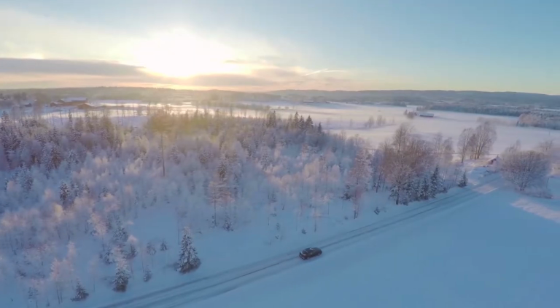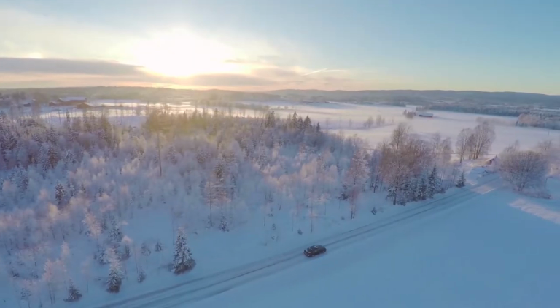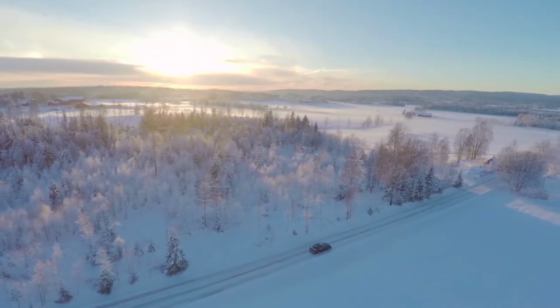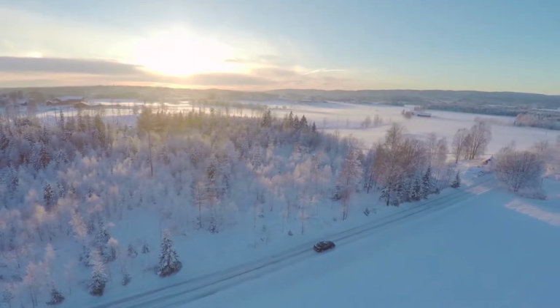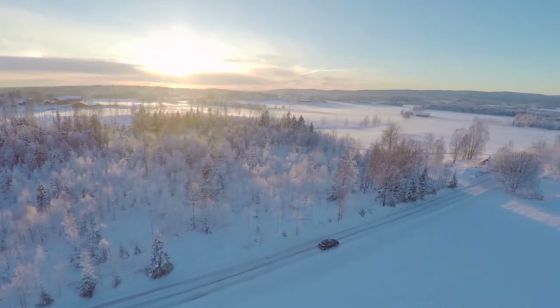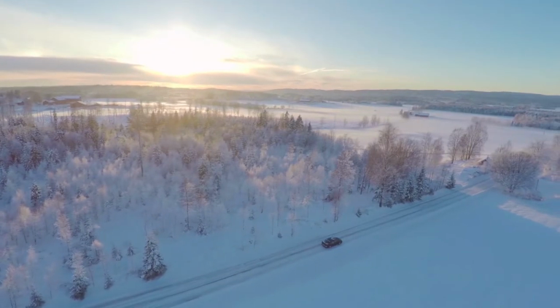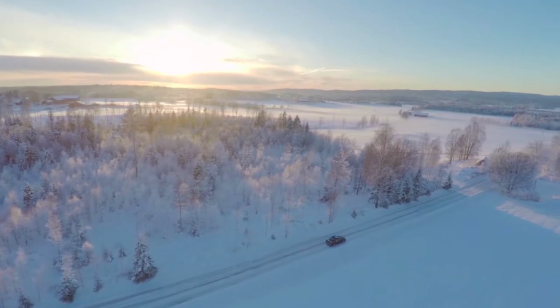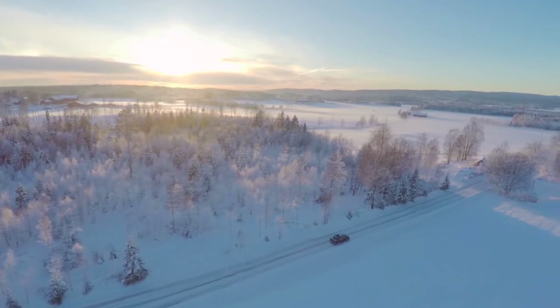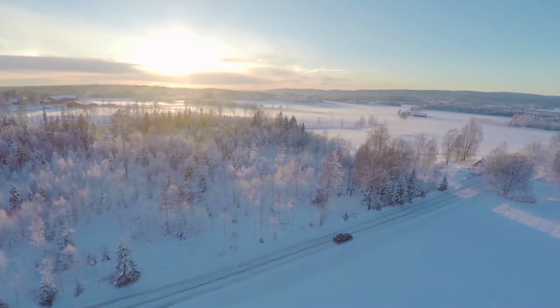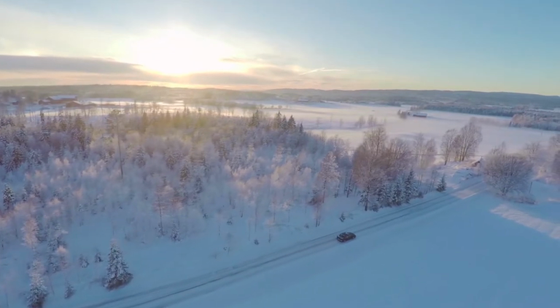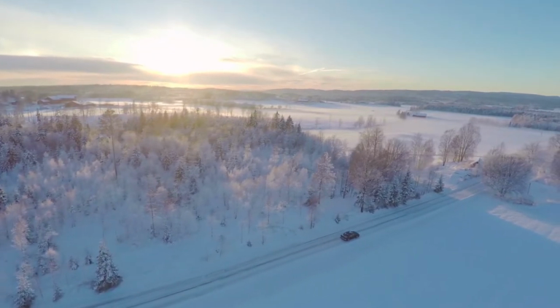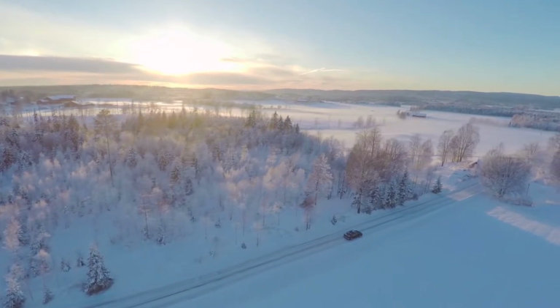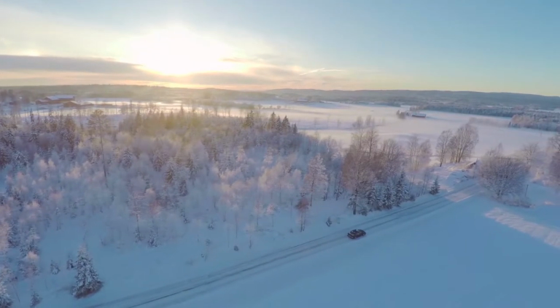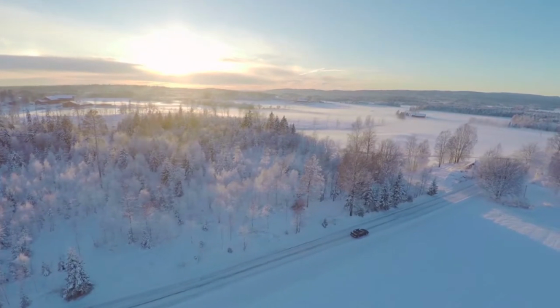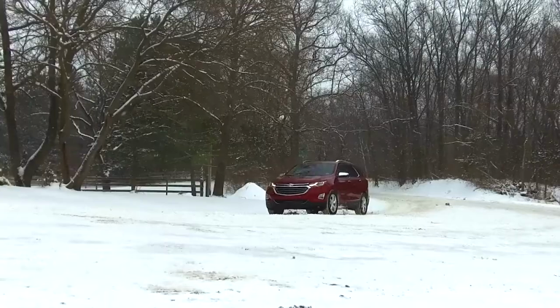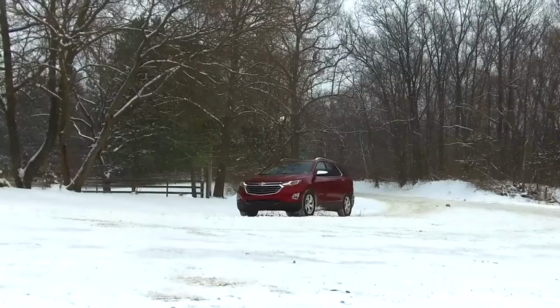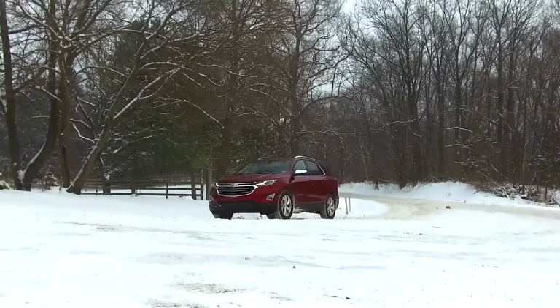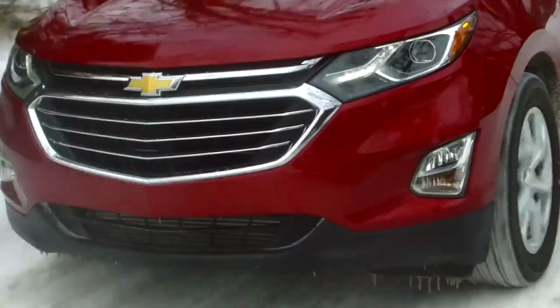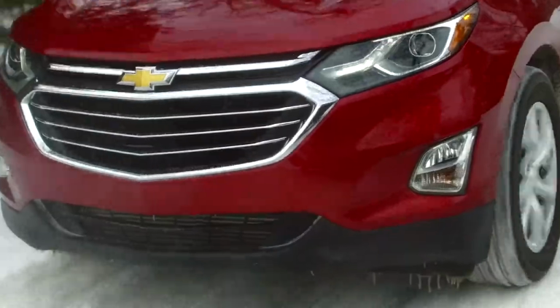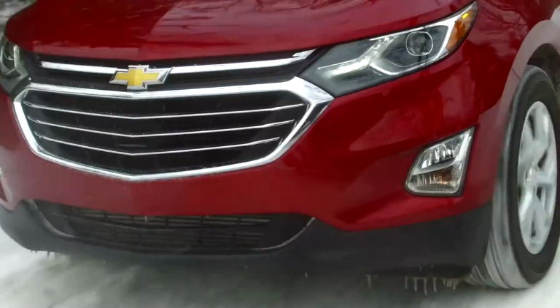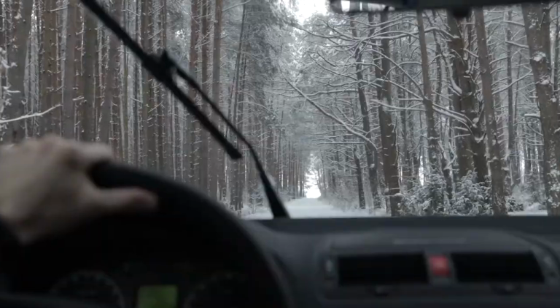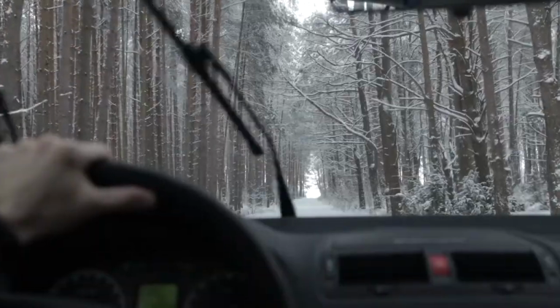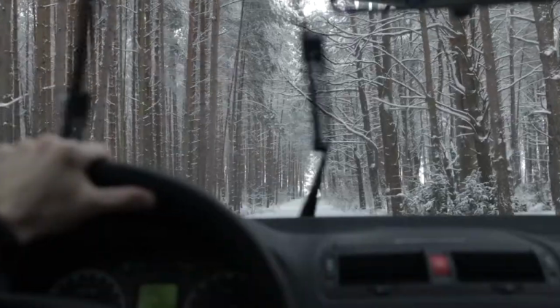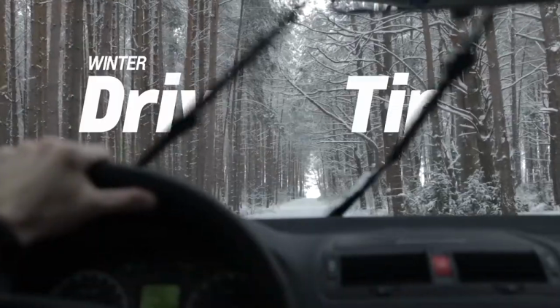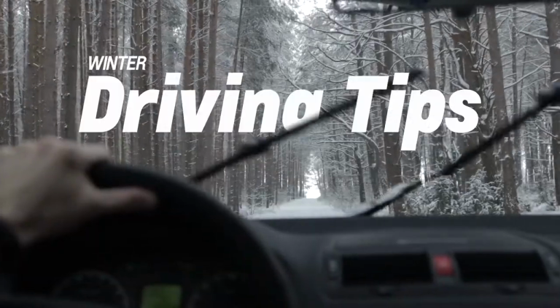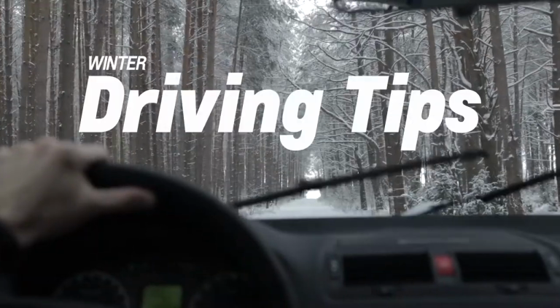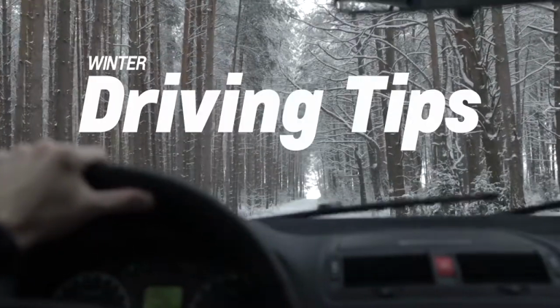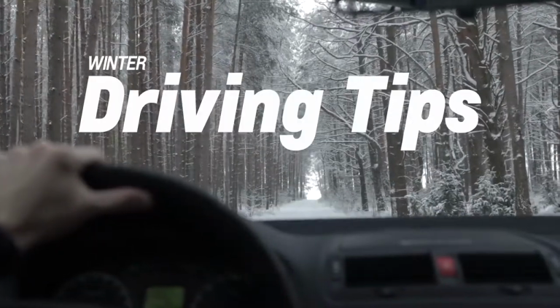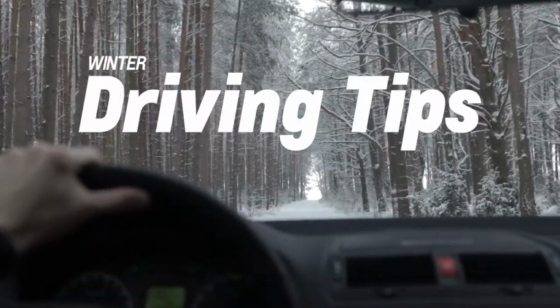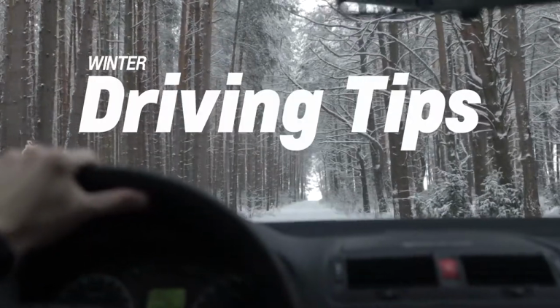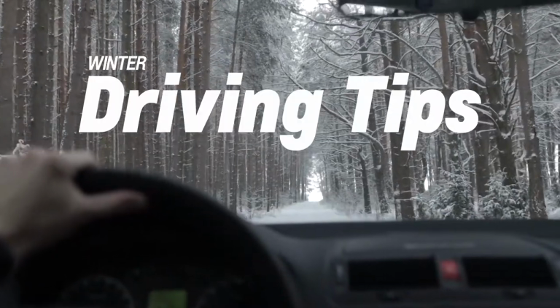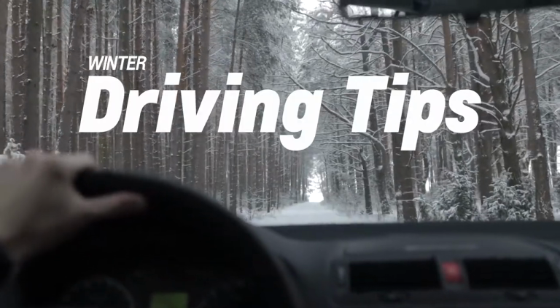Driving in winter weather can be treacherous. Here are a few quick tips to make your journeys through snowy weather safer.